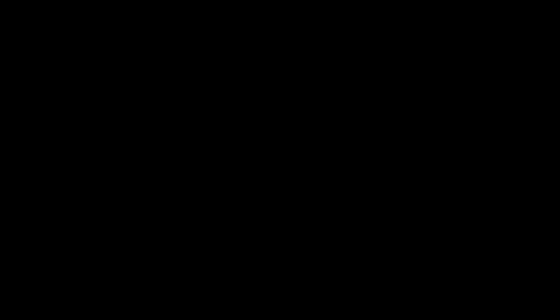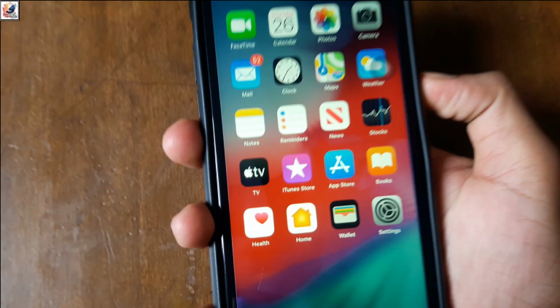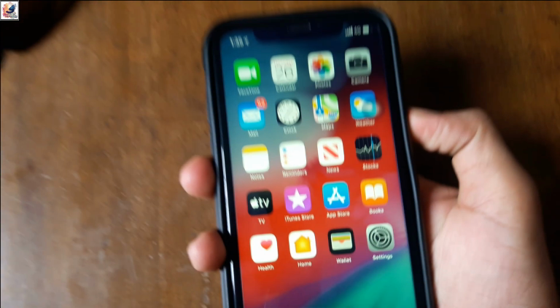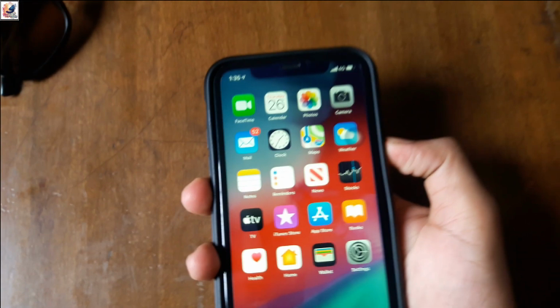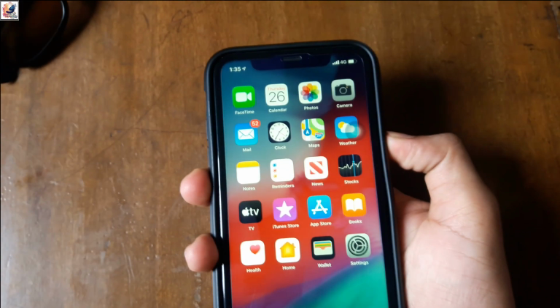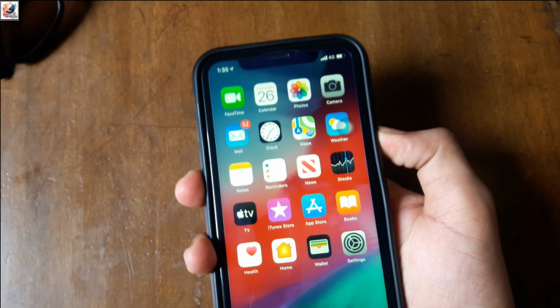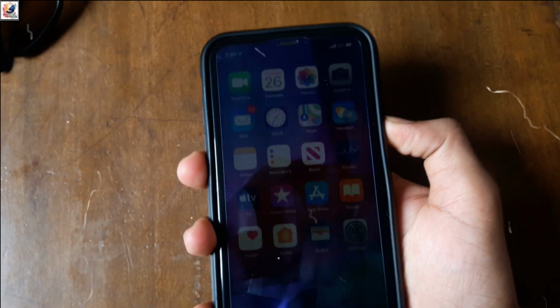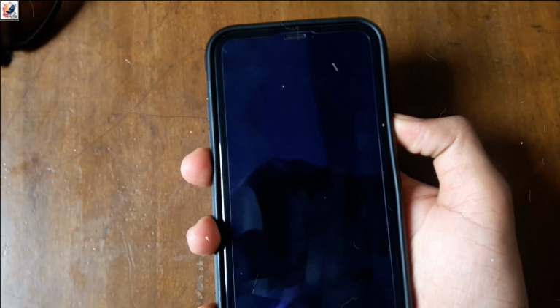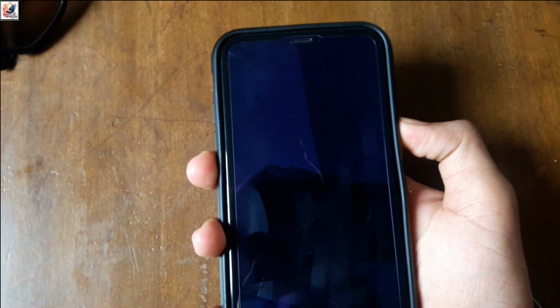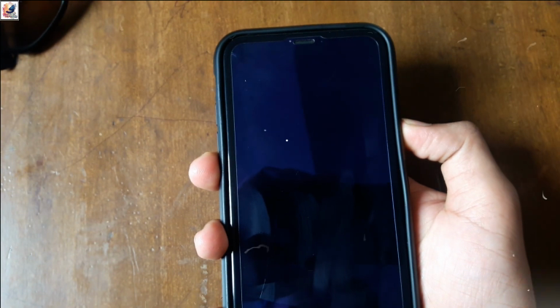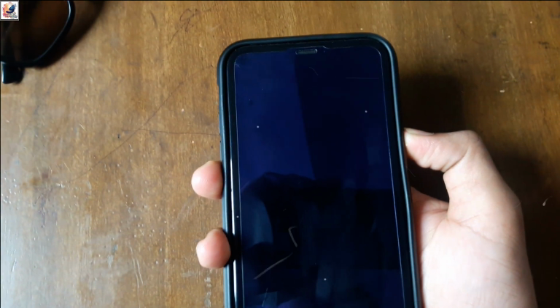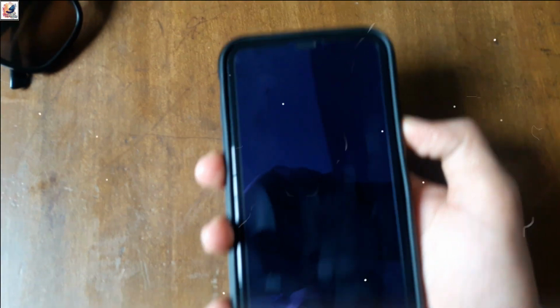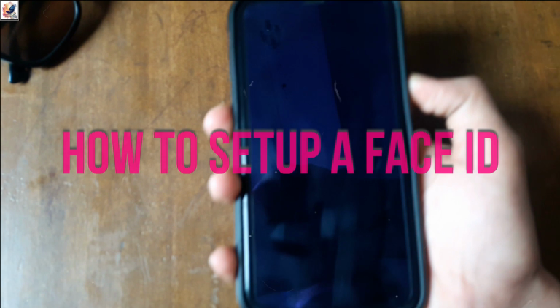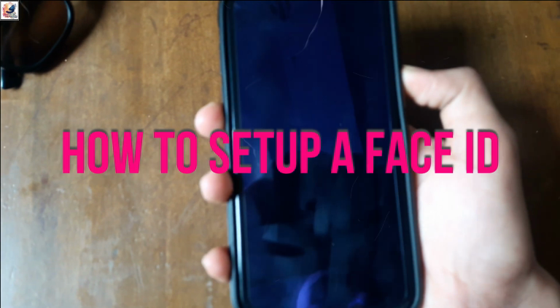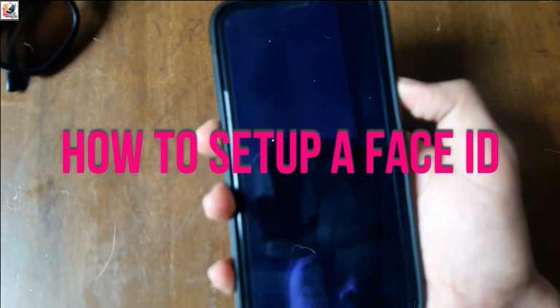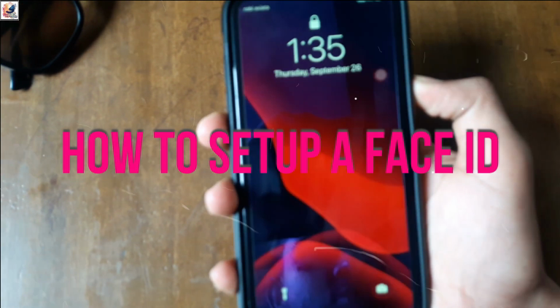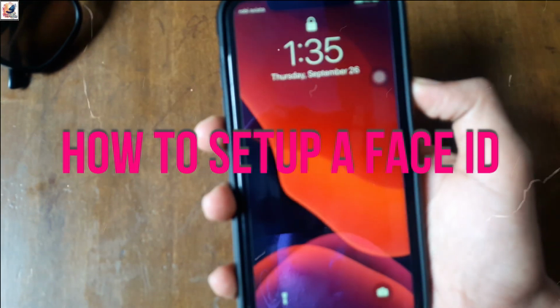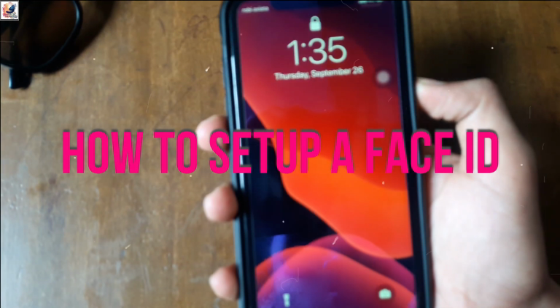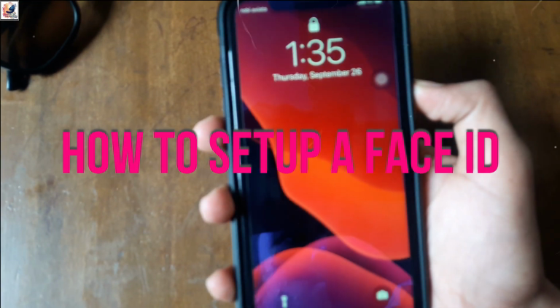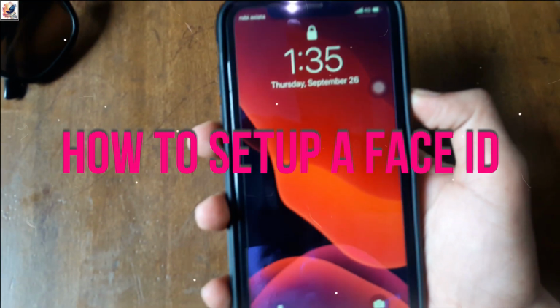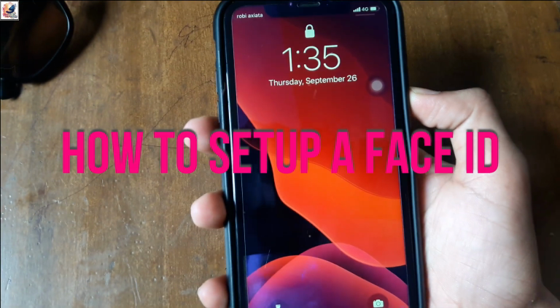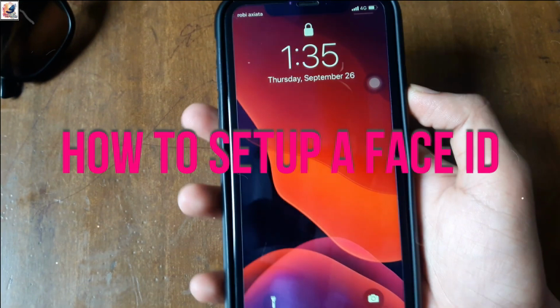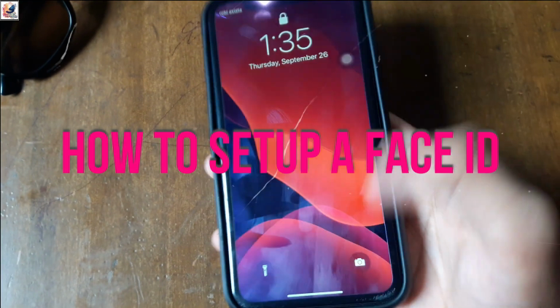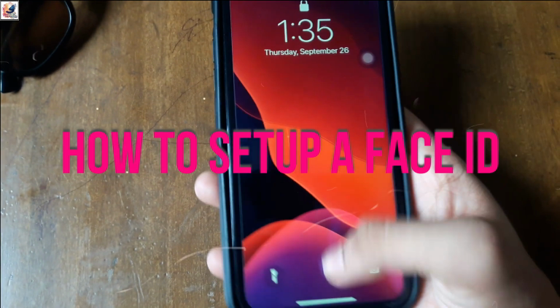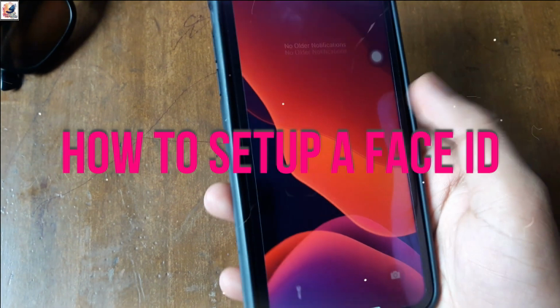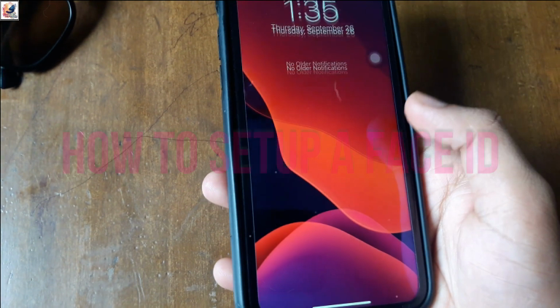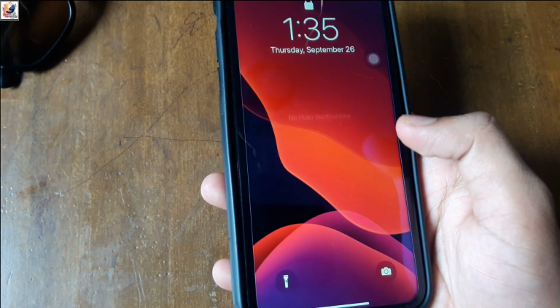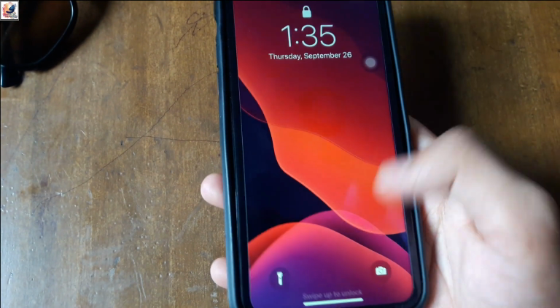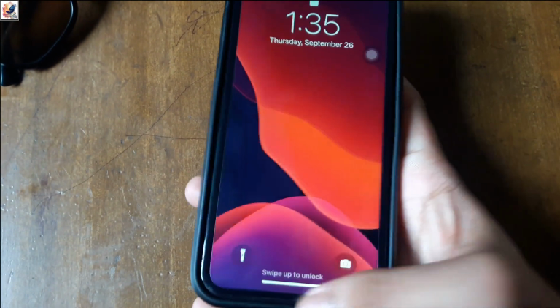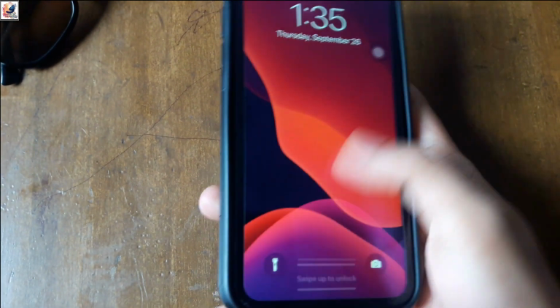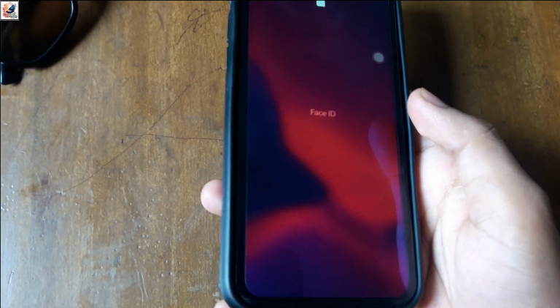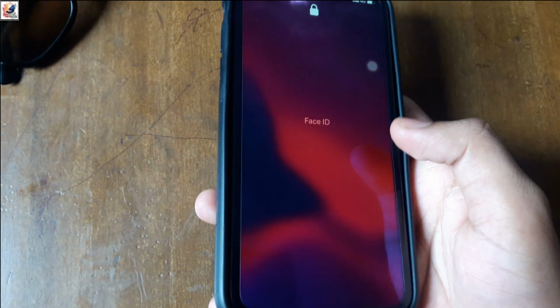Hello everyone, I am Satar from Satar's Dayo. Today's video is about how to set up Apple Face ID. So let's start the video.